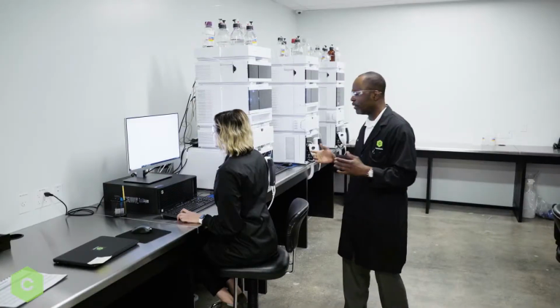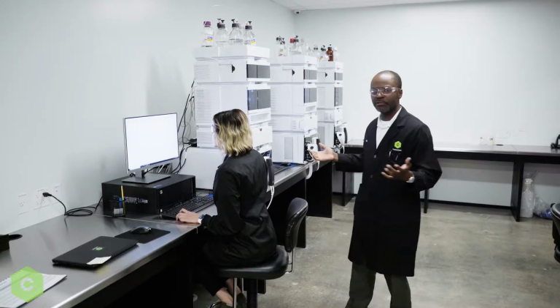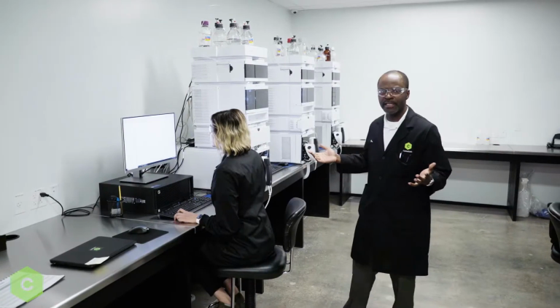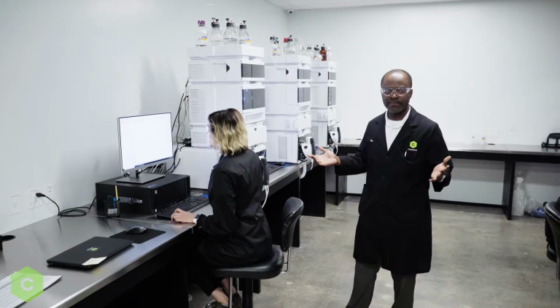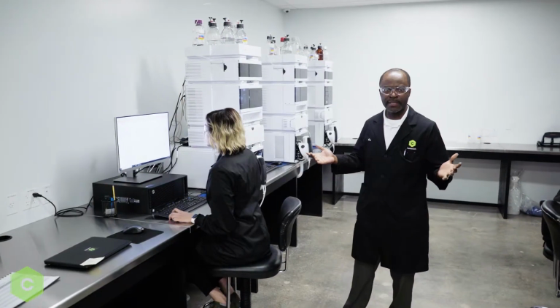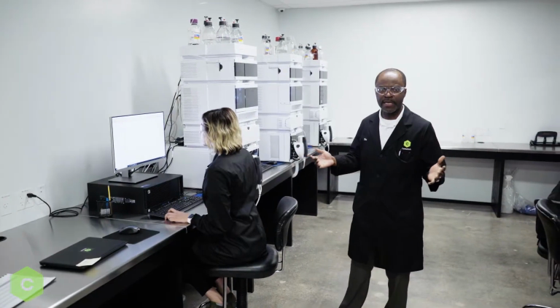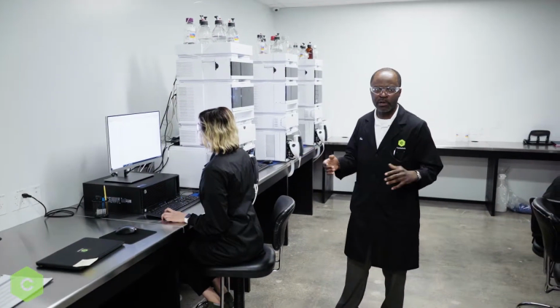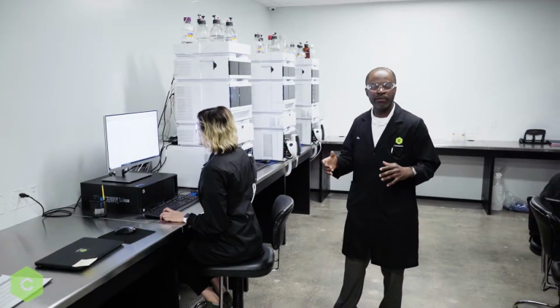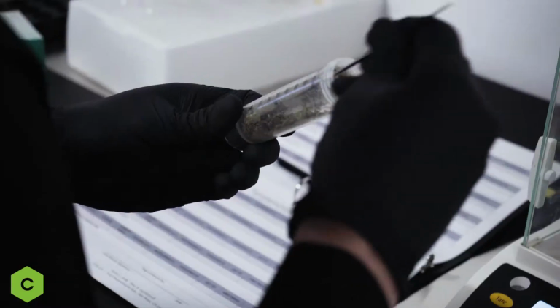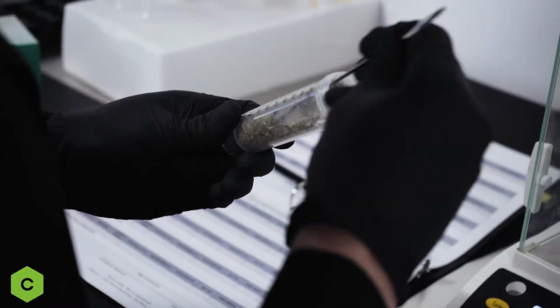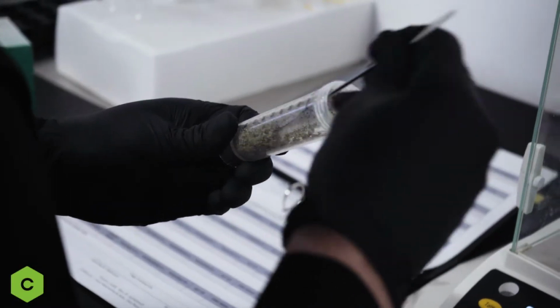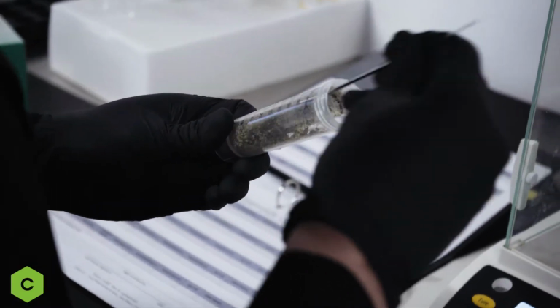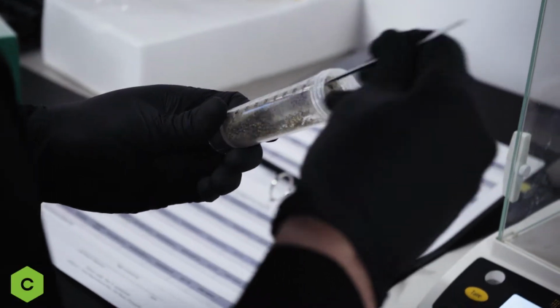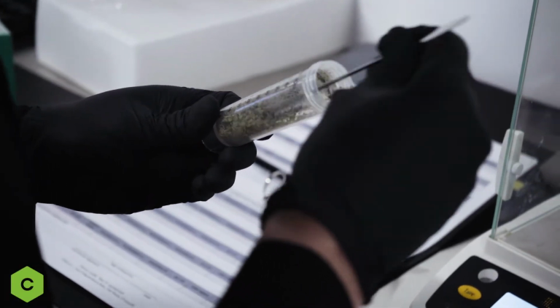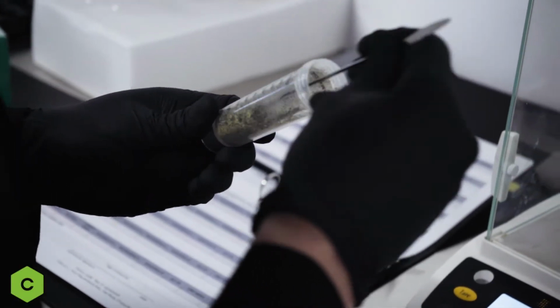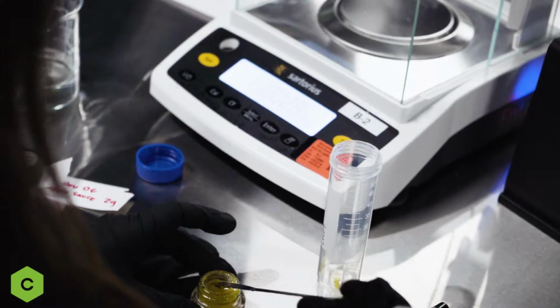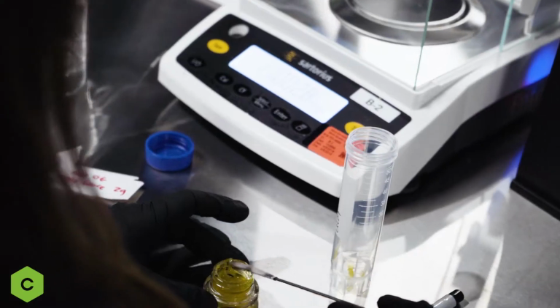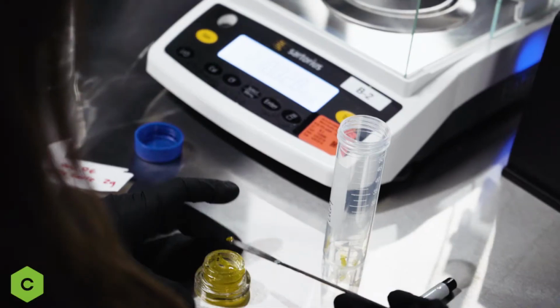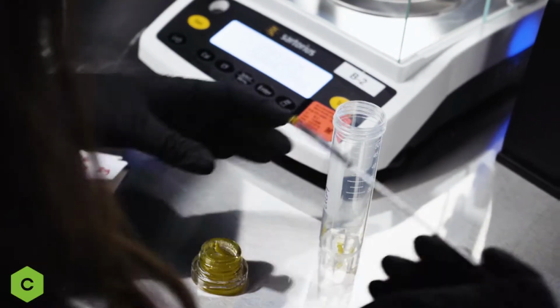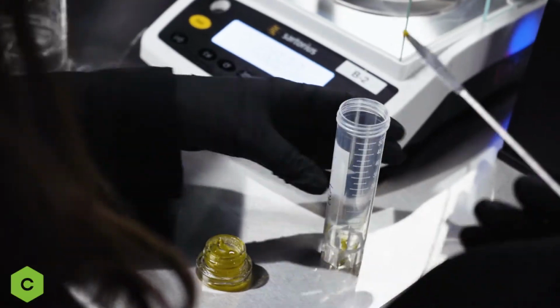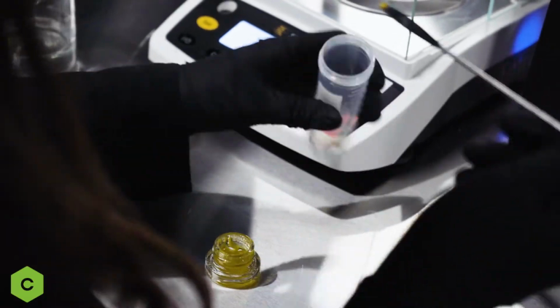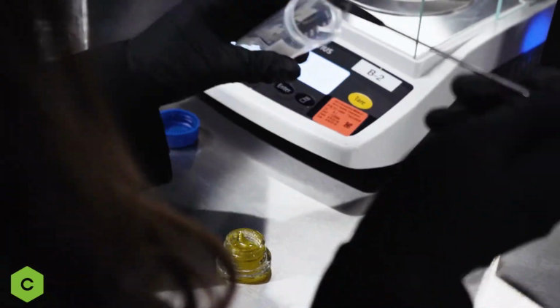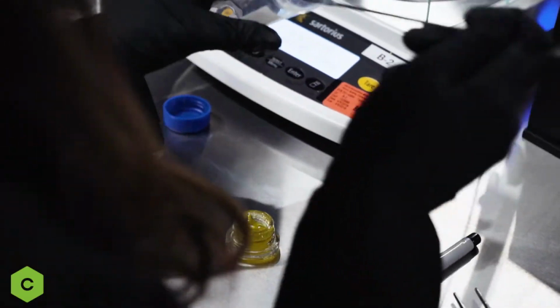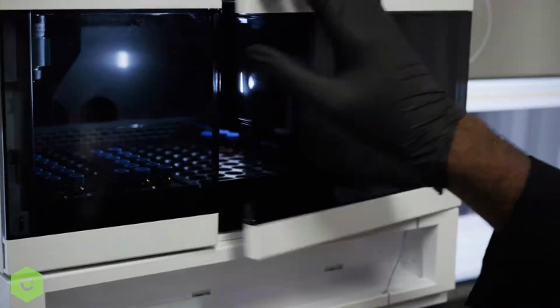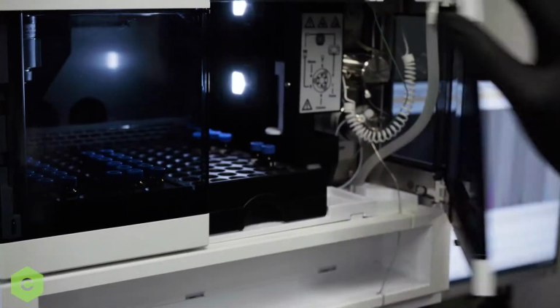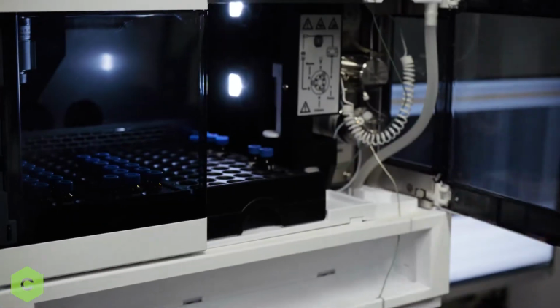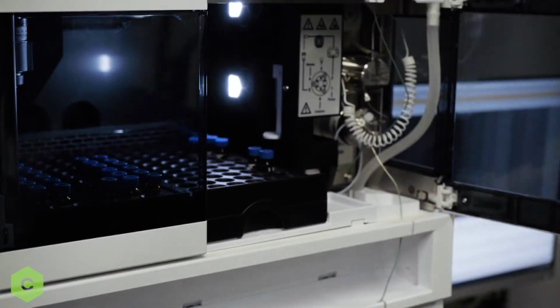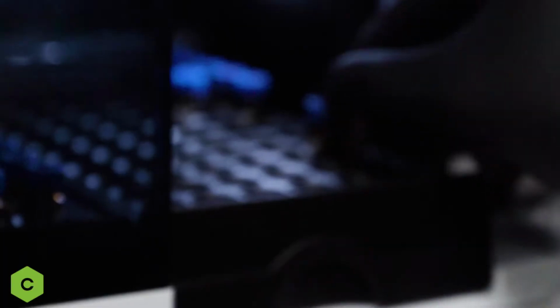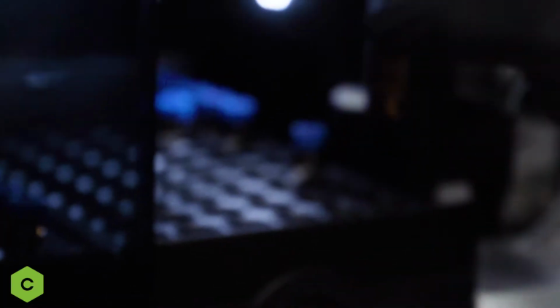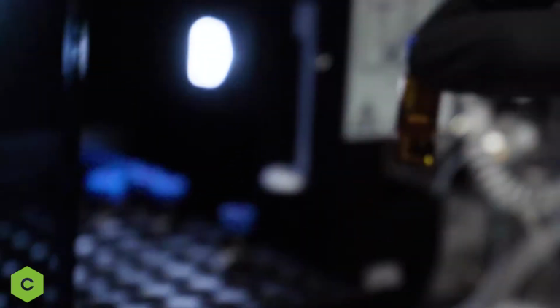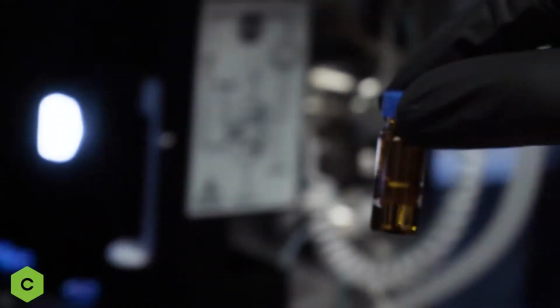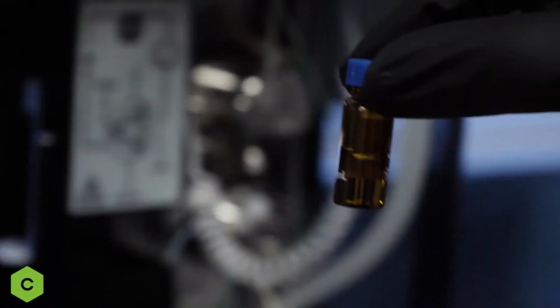How do we really test for pesticides? Well, we extract from the flower or from a concentrate. We clean it up and then we get it into the instrument.